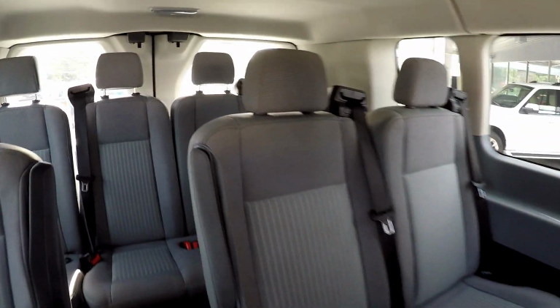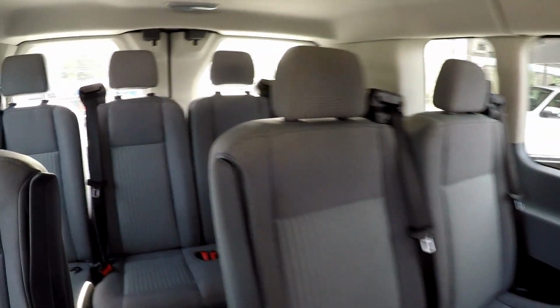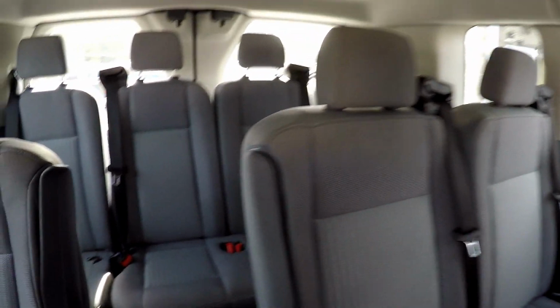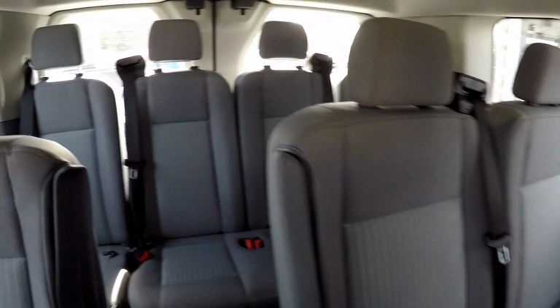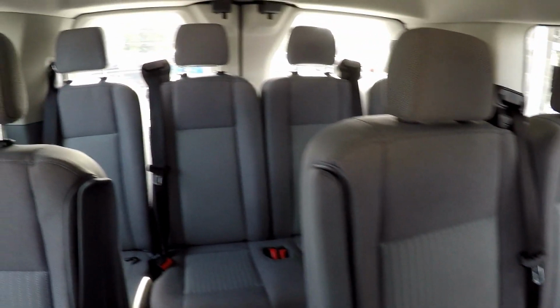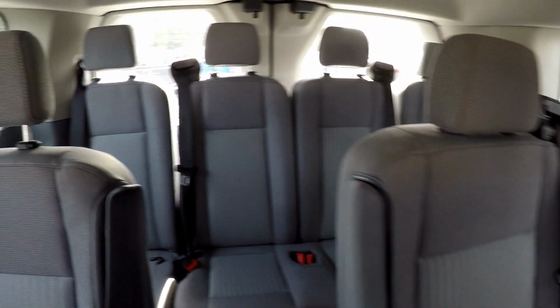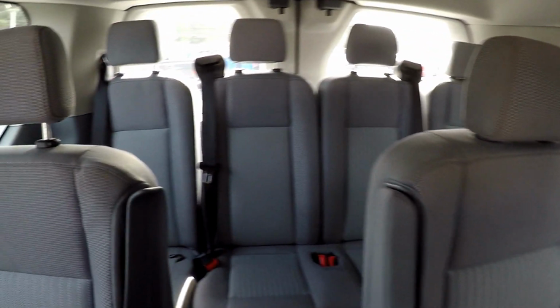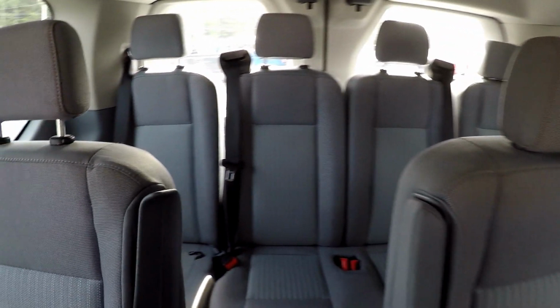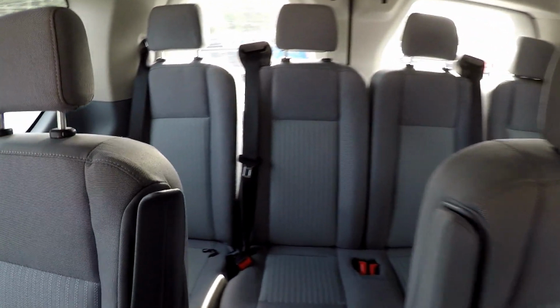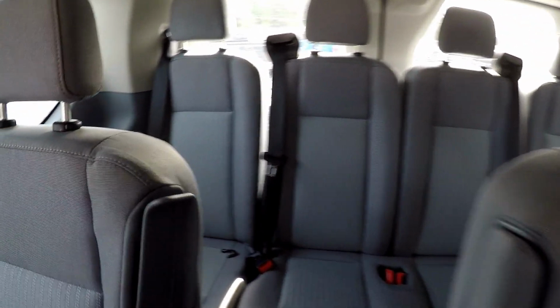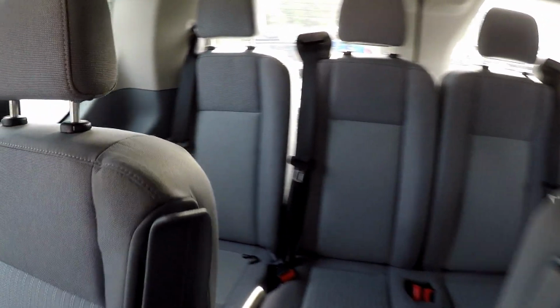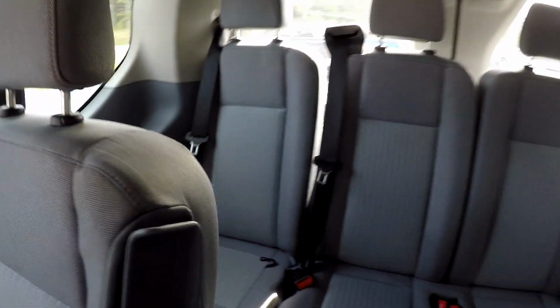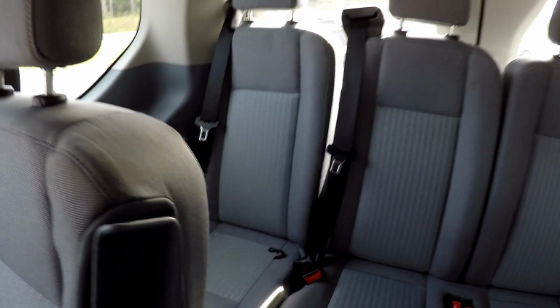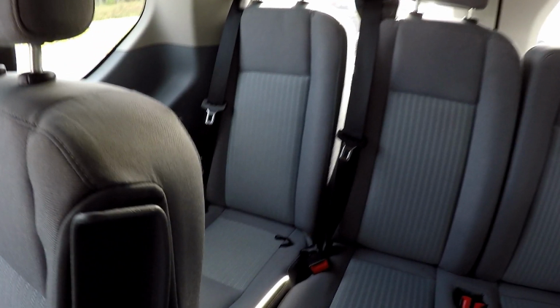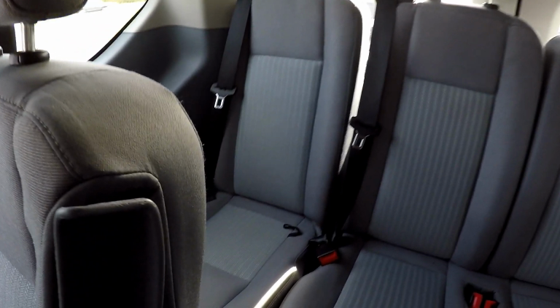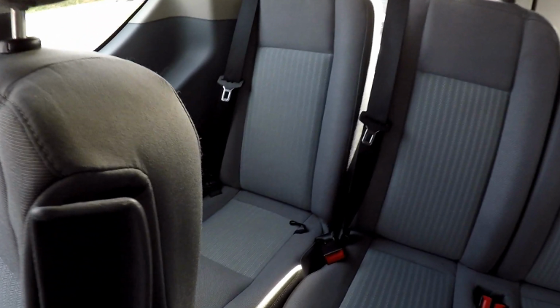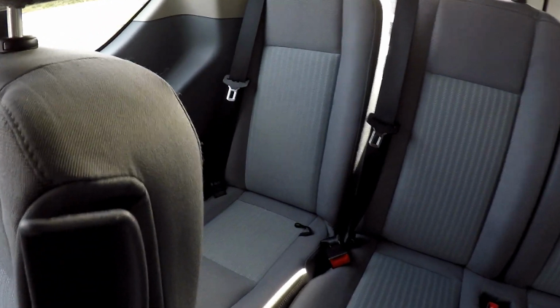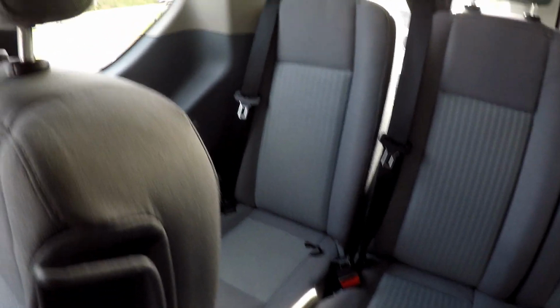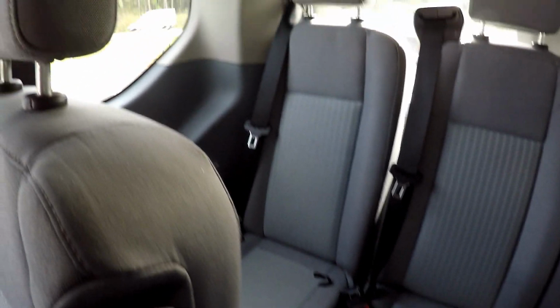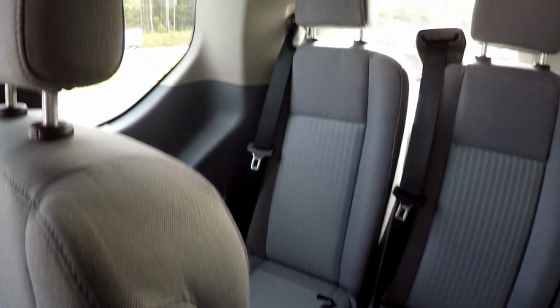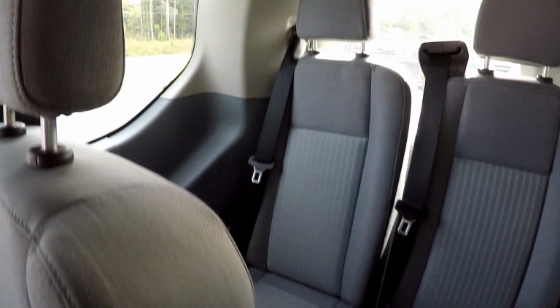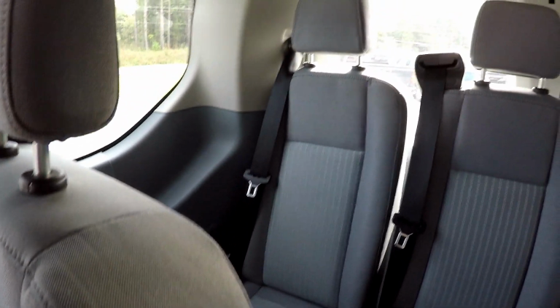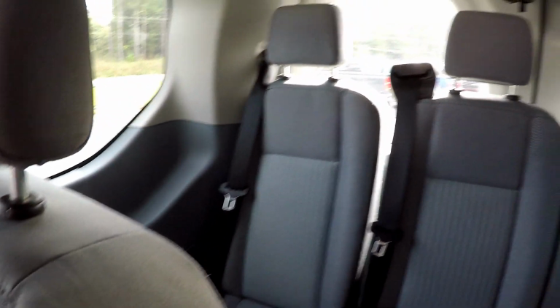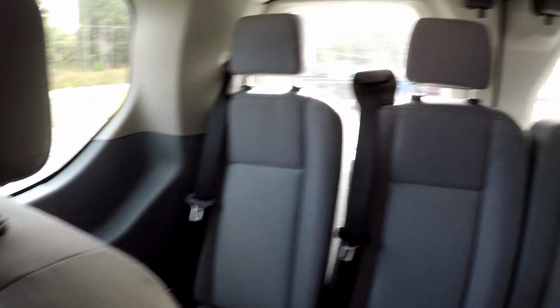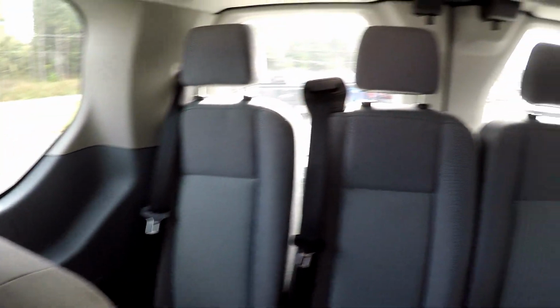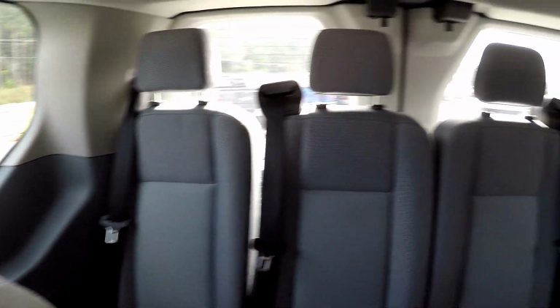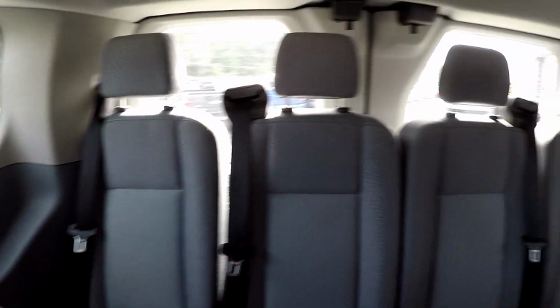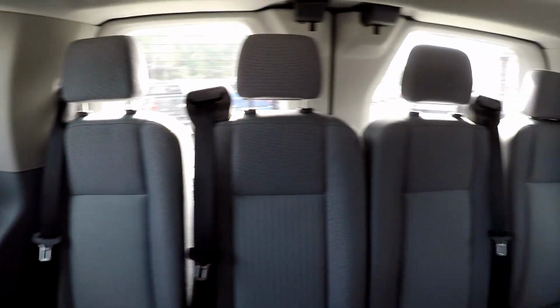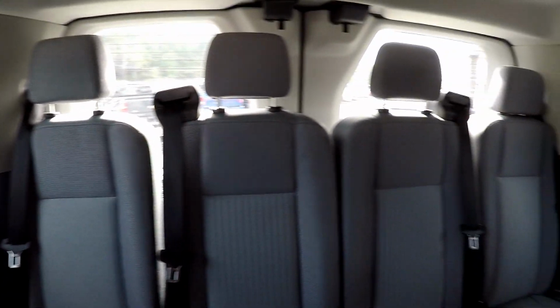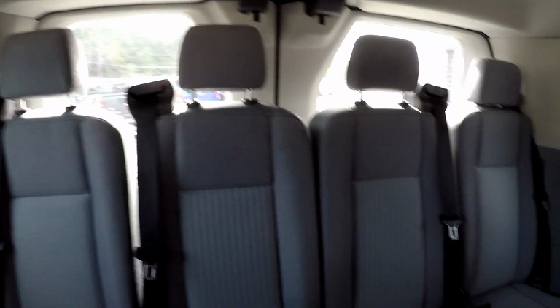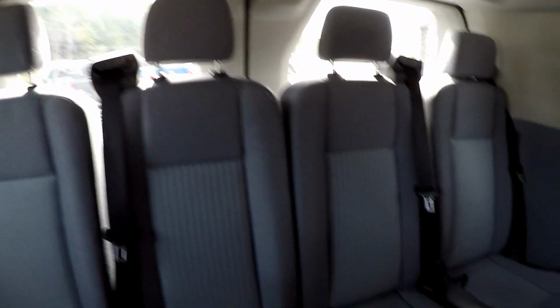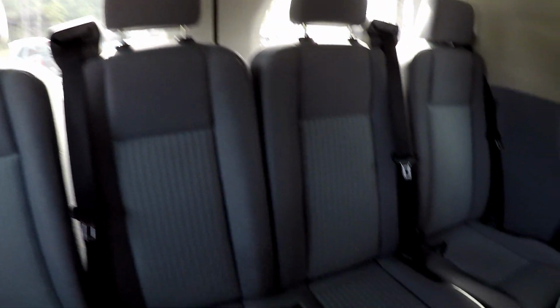When we get to that fifth row, you've got four individual seats arranged like a bench seat across the back.